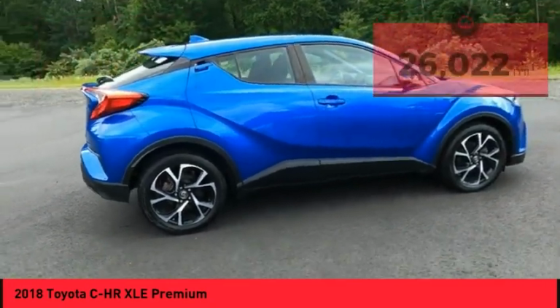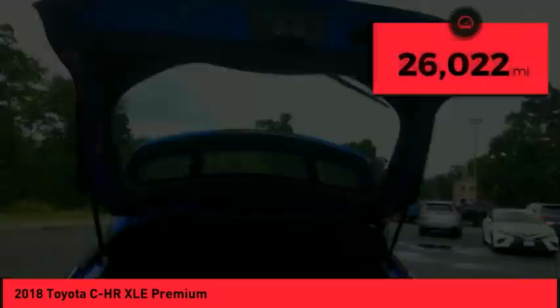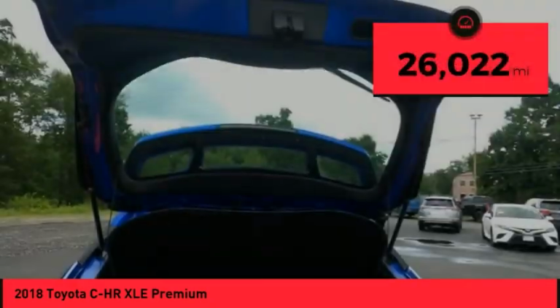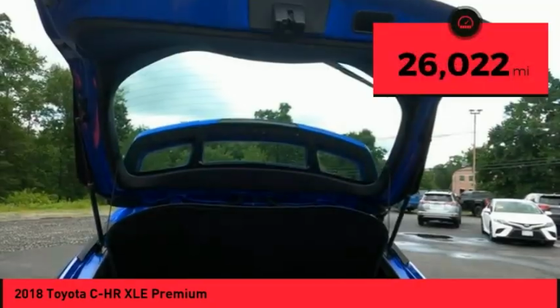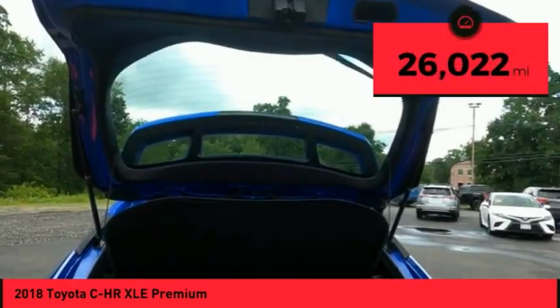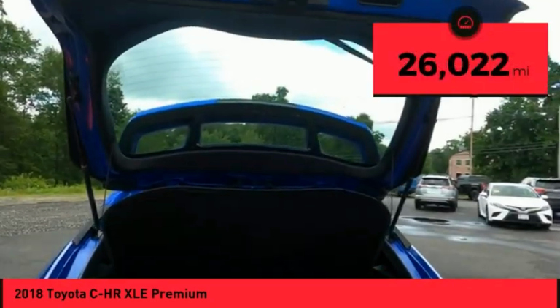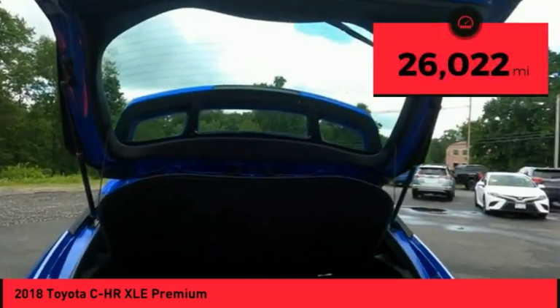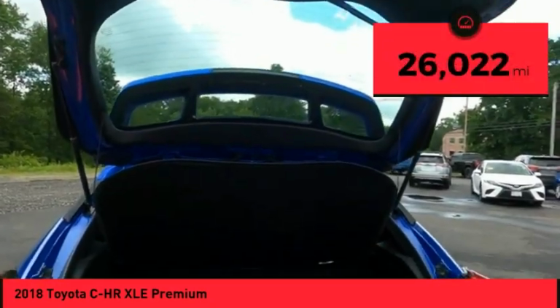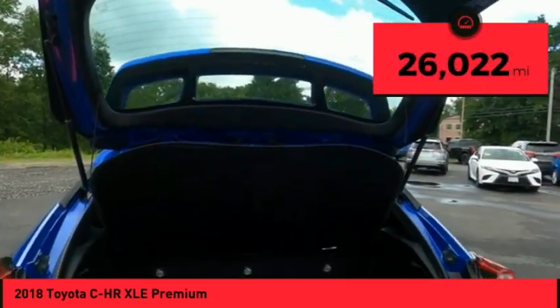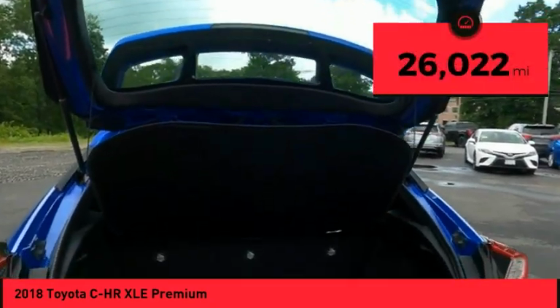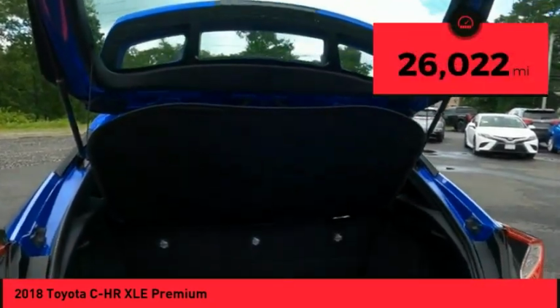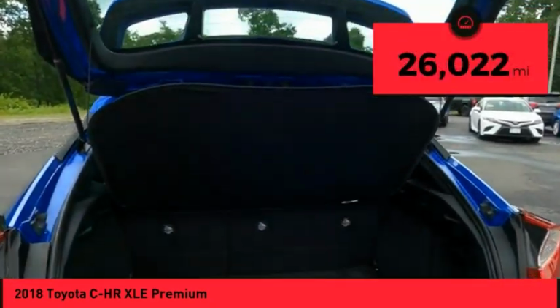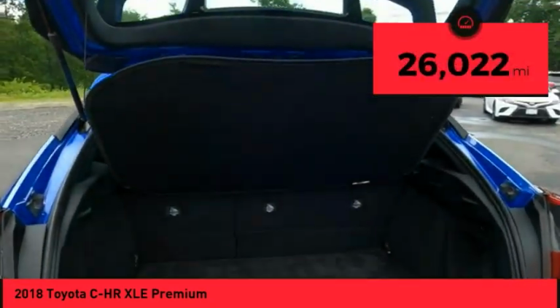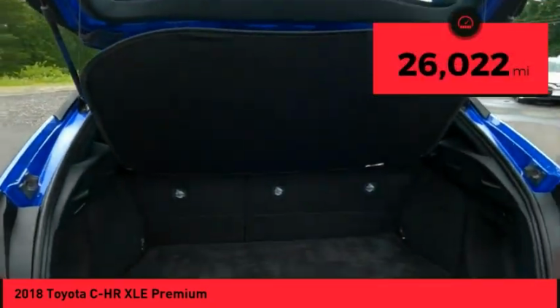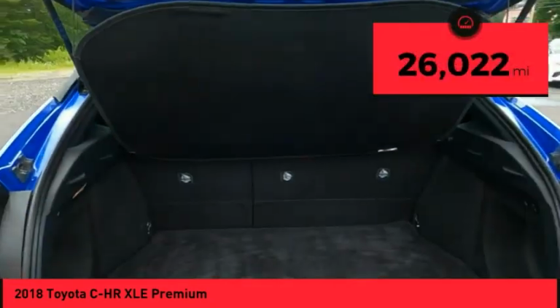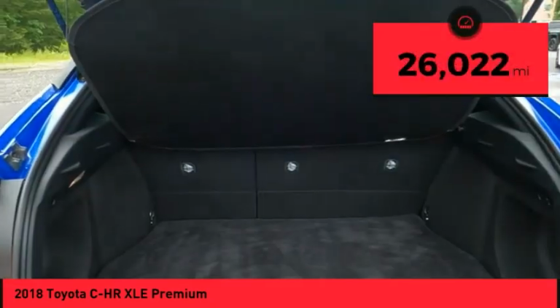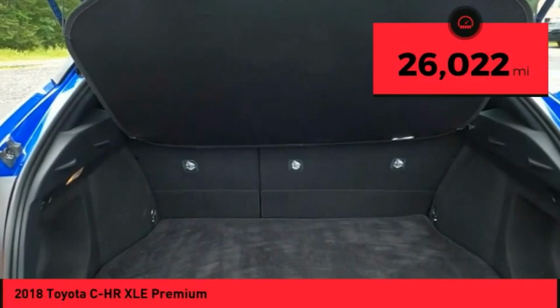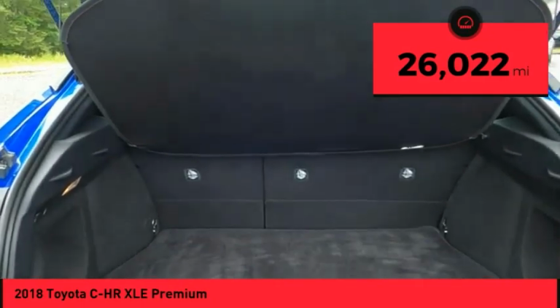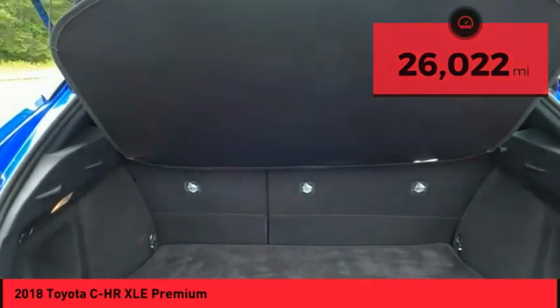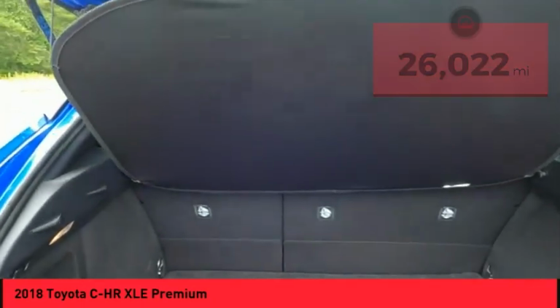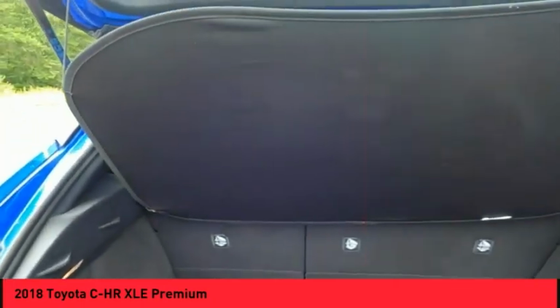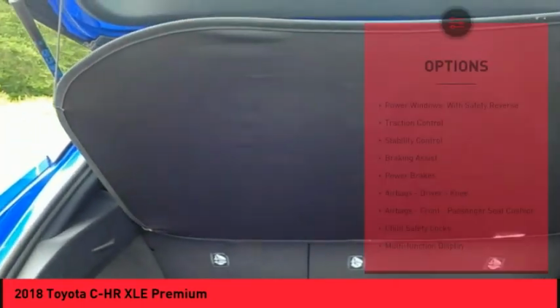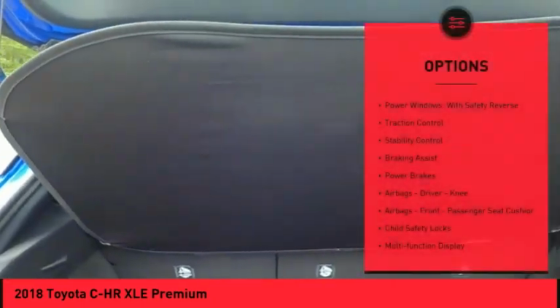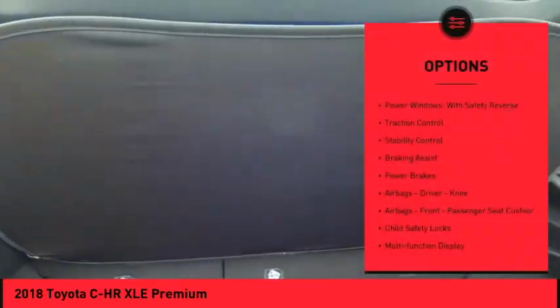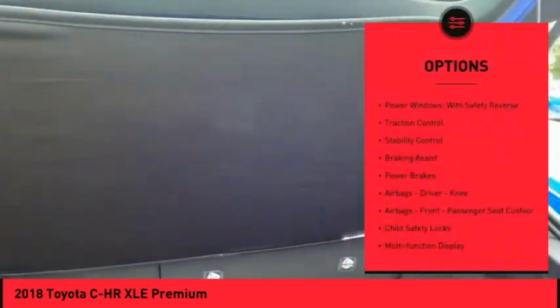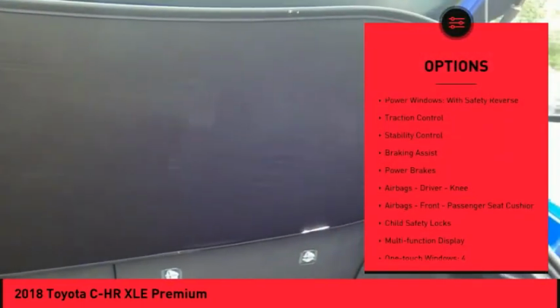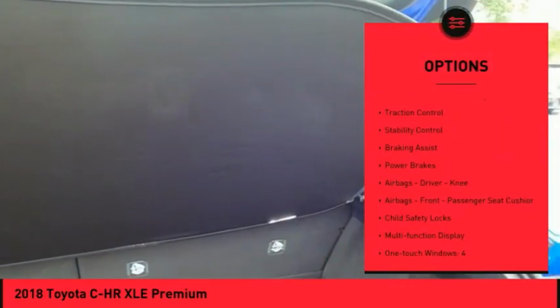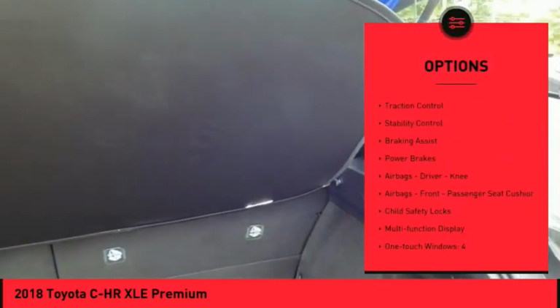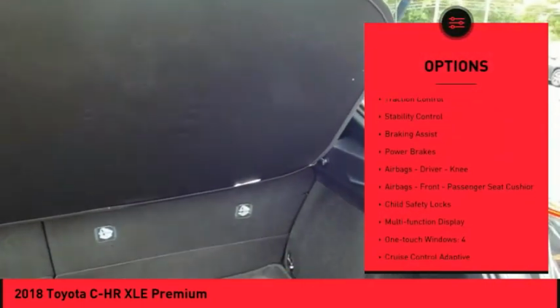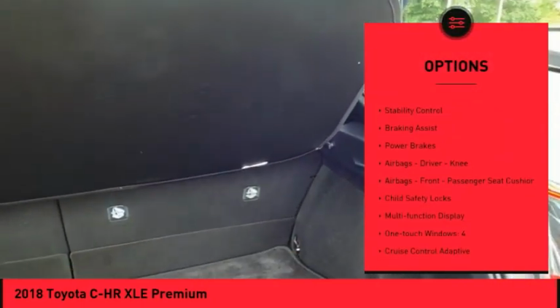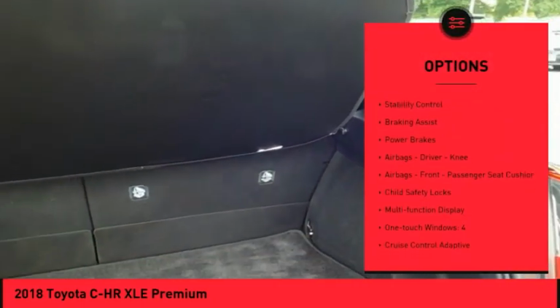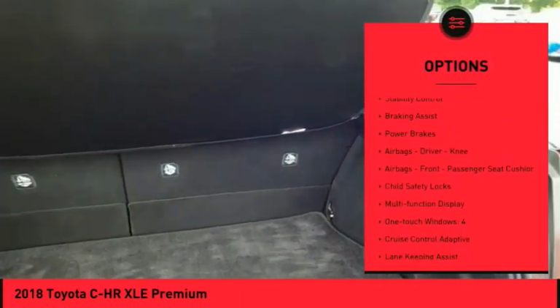This vehicle has less than 30,000 miles. Here are some of this vehicle's great options: power windows with safety reverse,